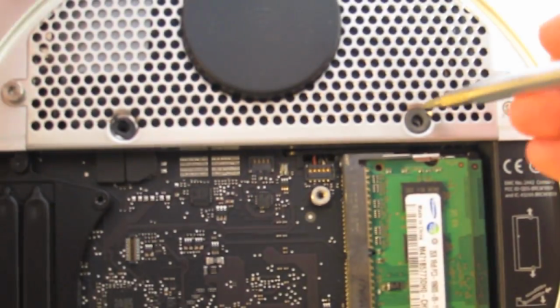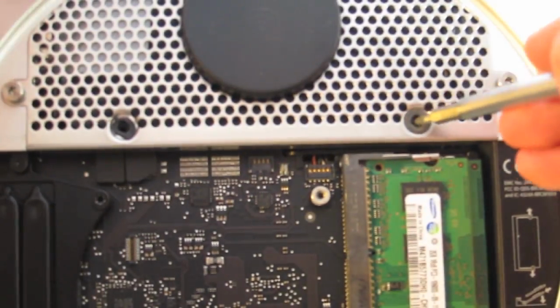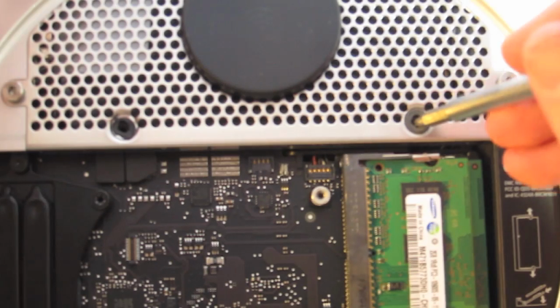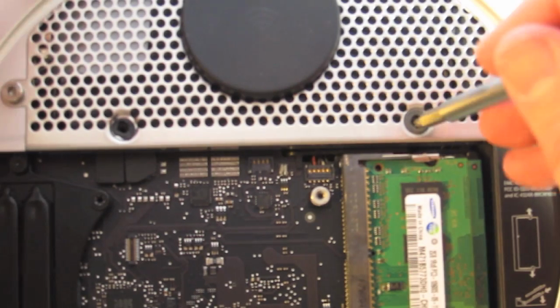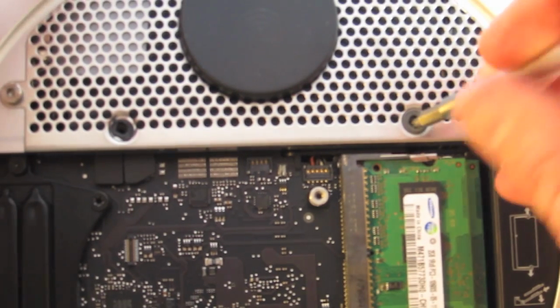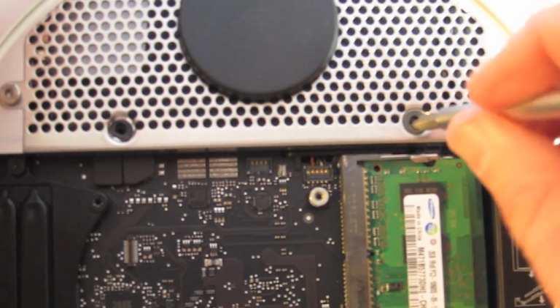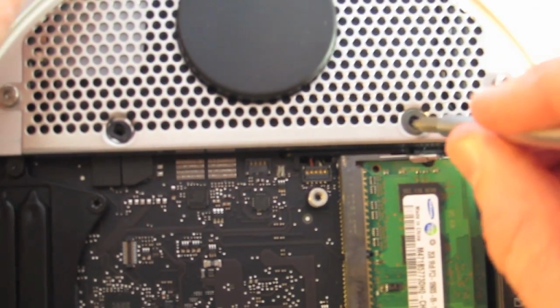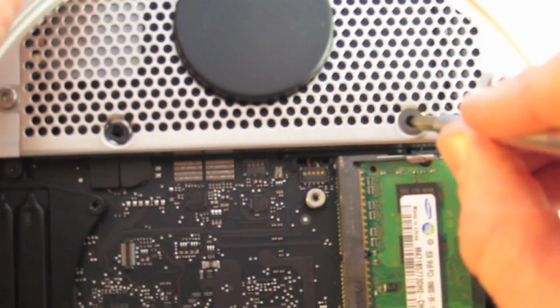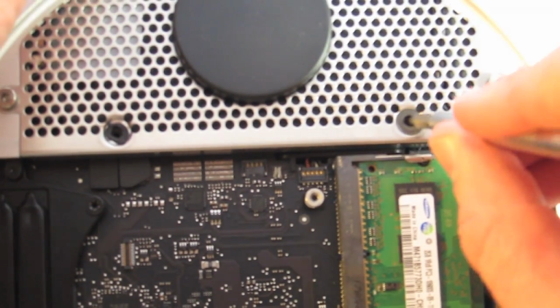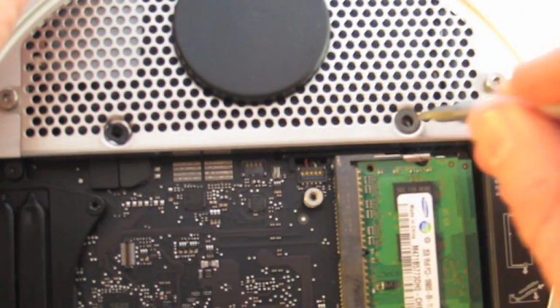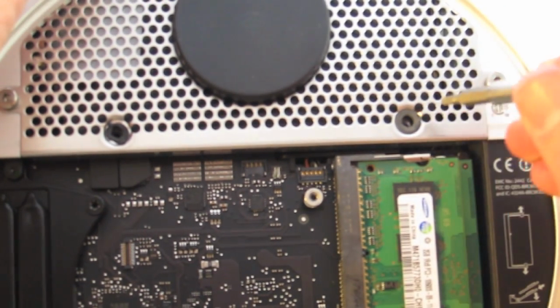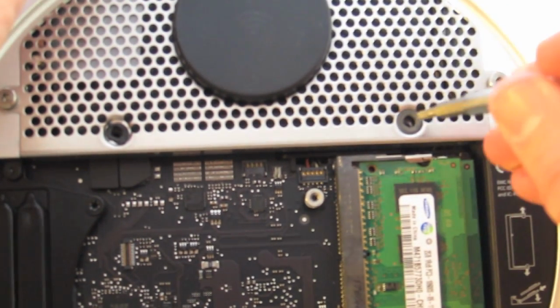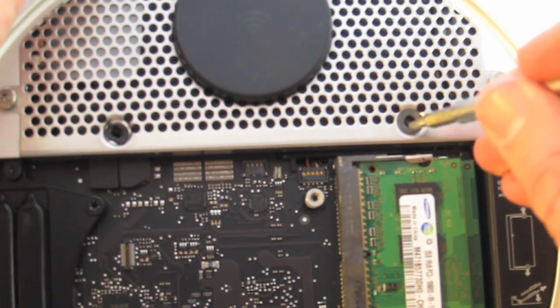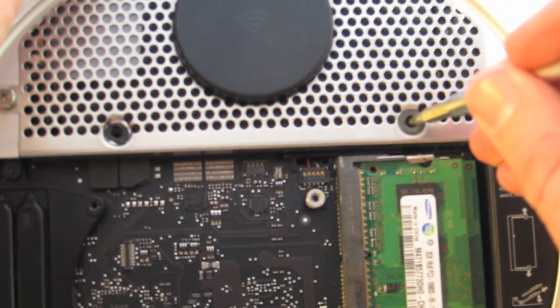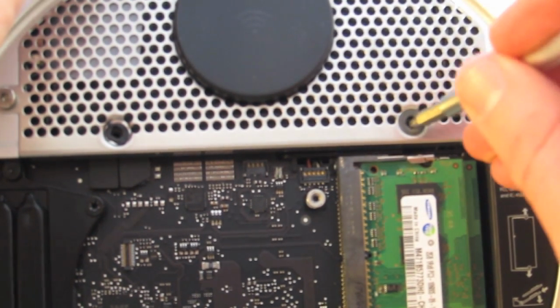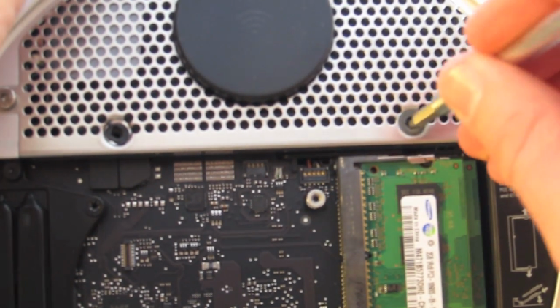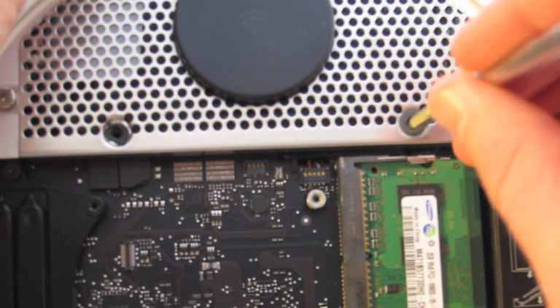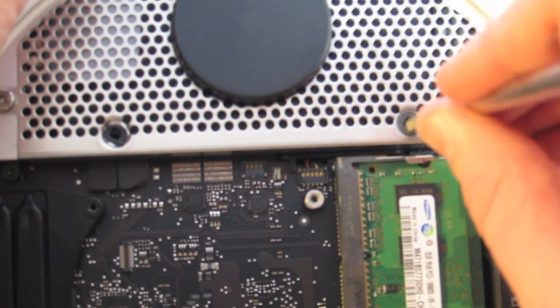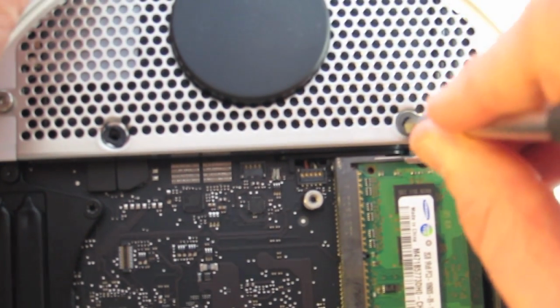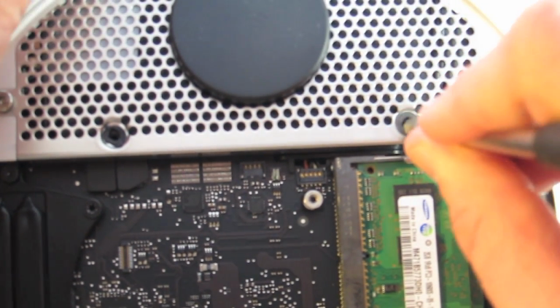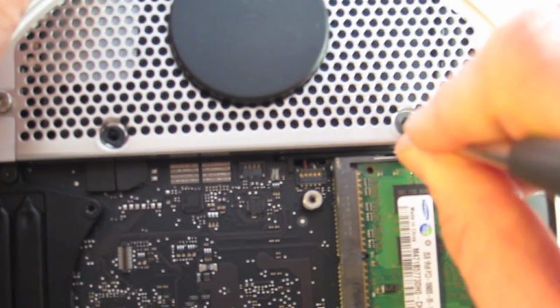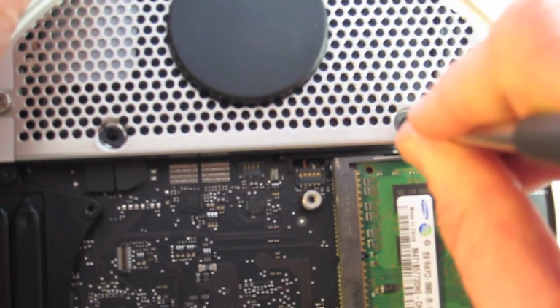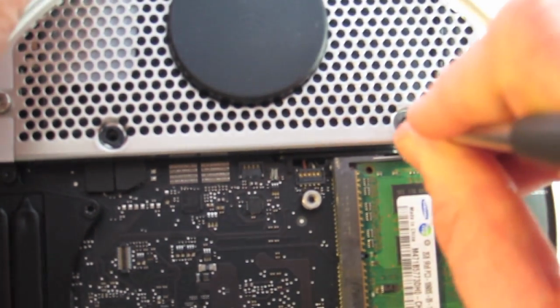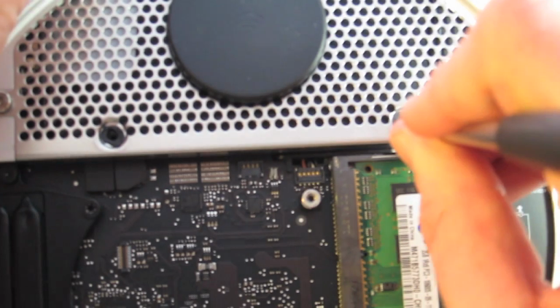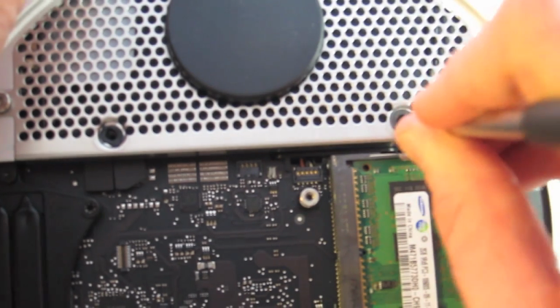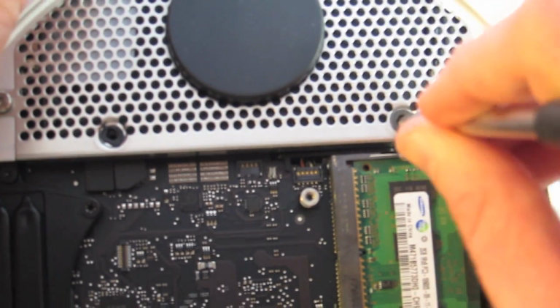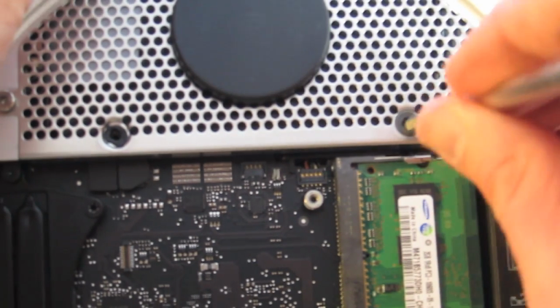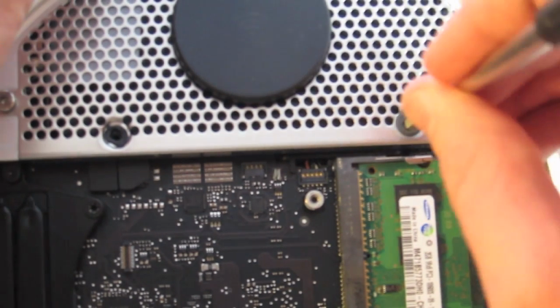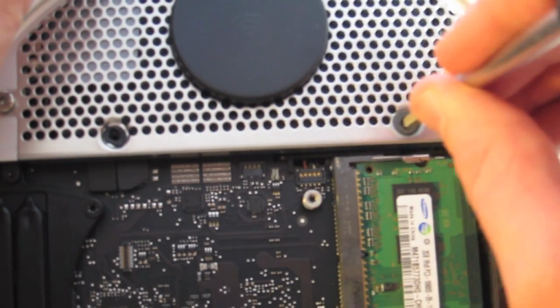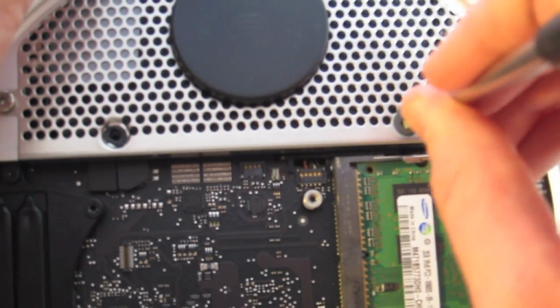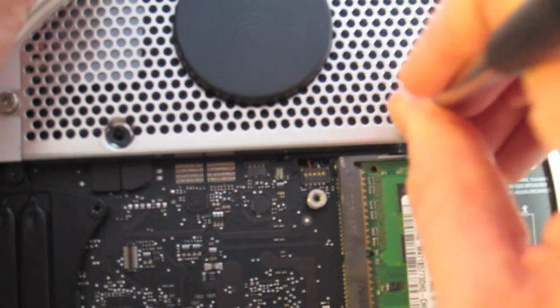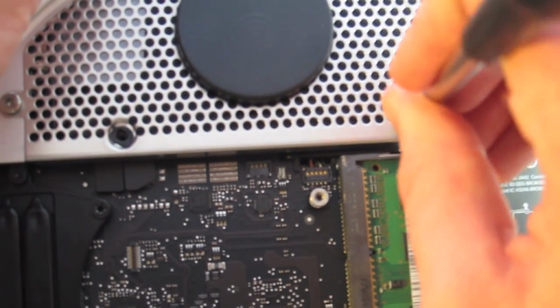If the hard drive screws don't align perfectly, you can move the hard drive slightly to get them to line up.